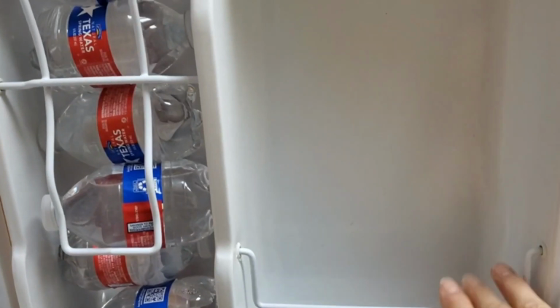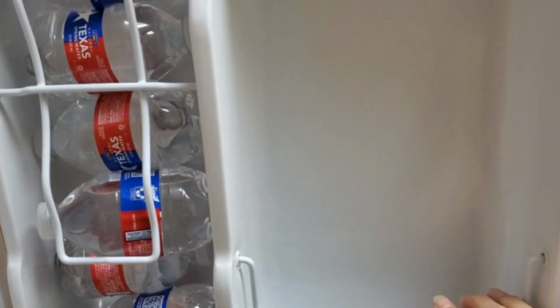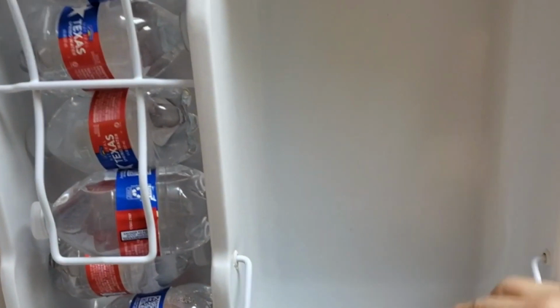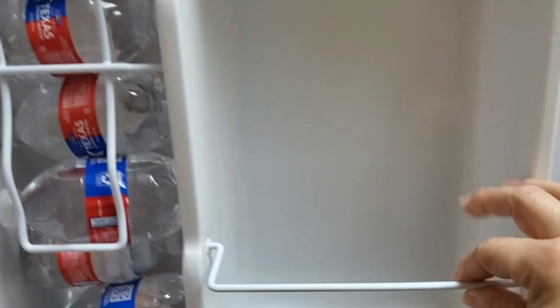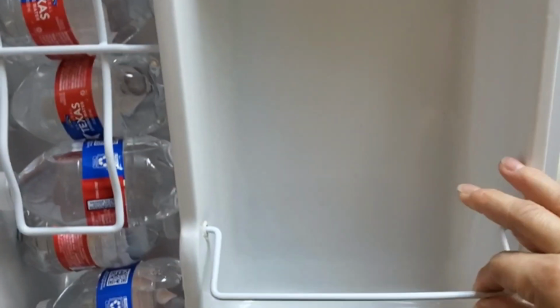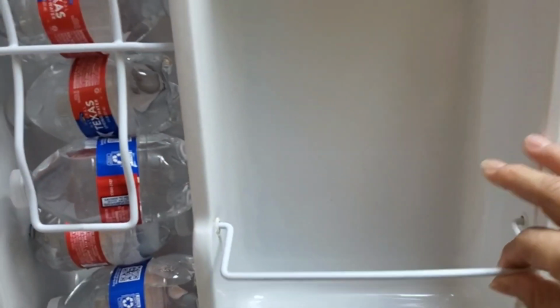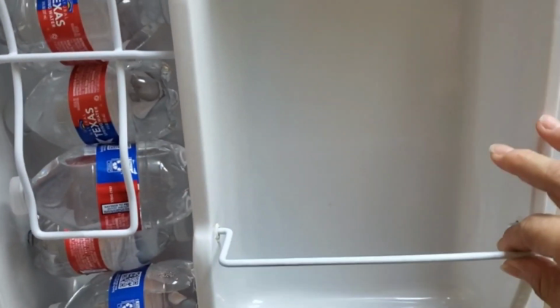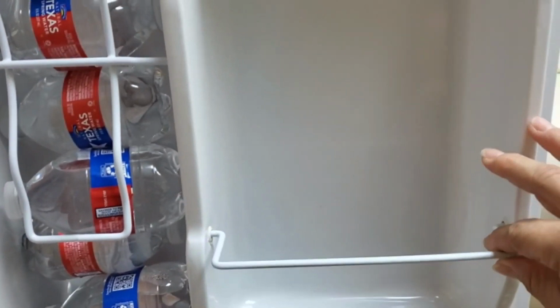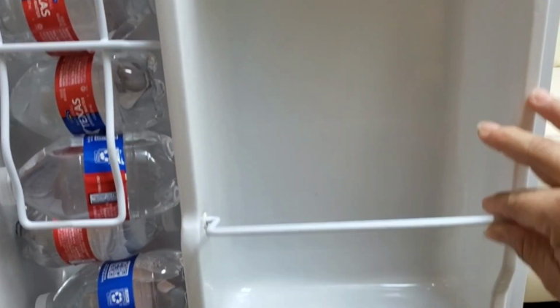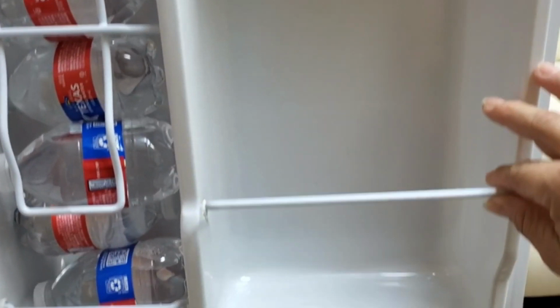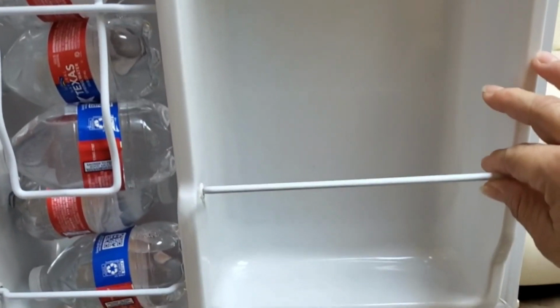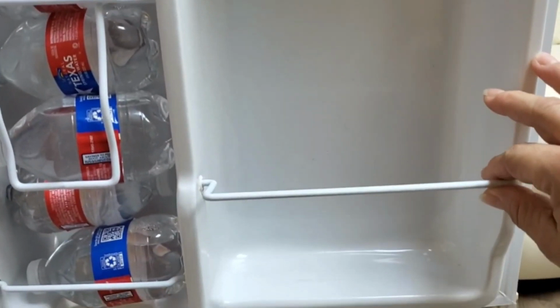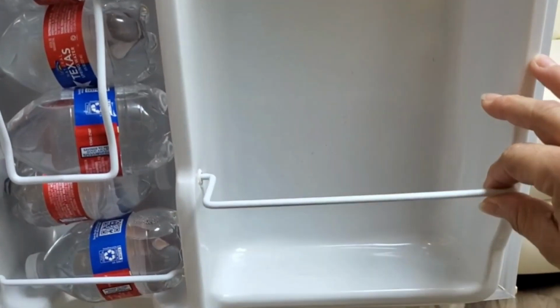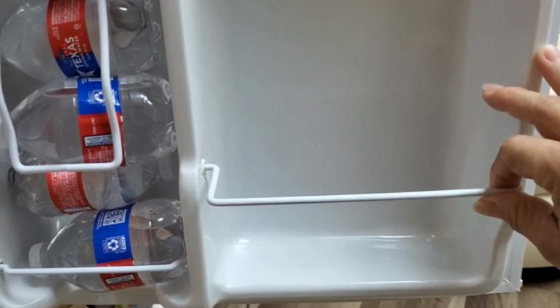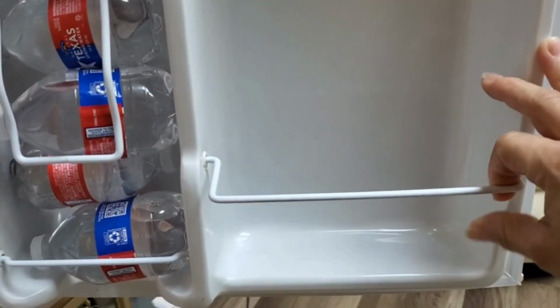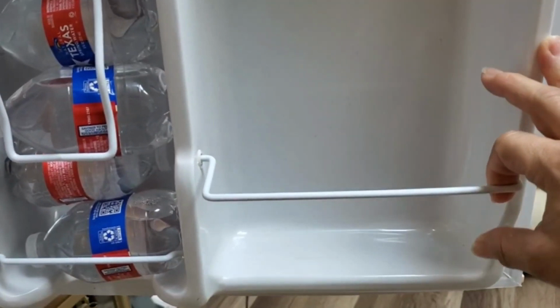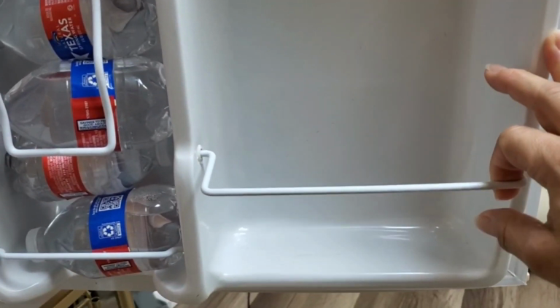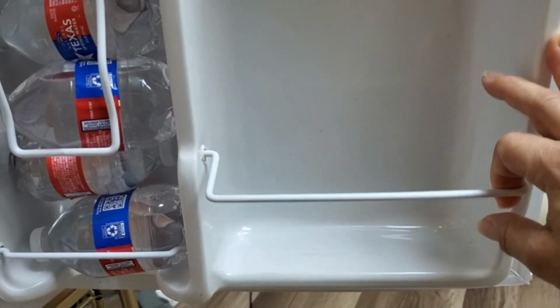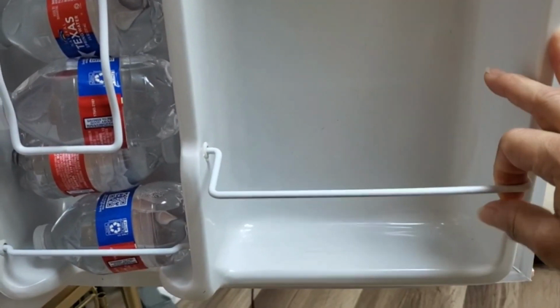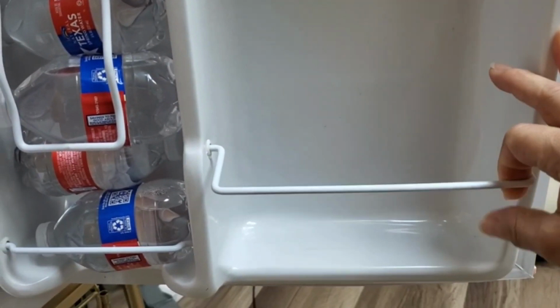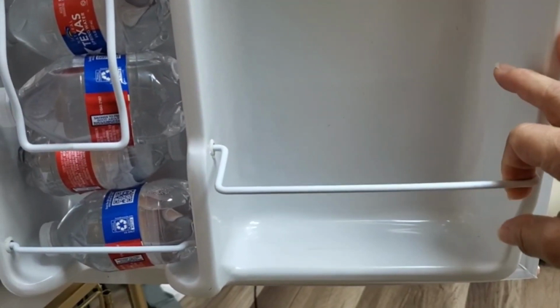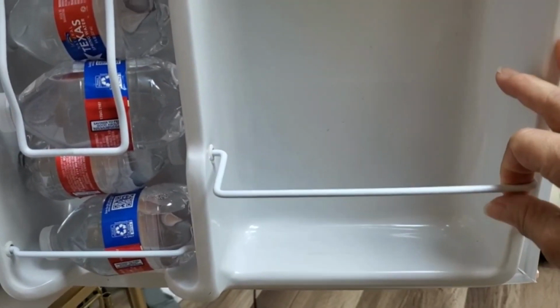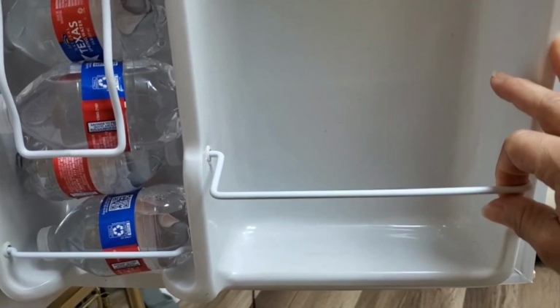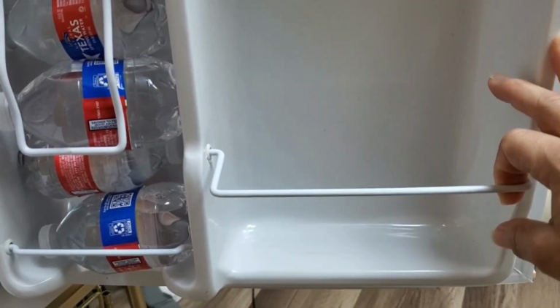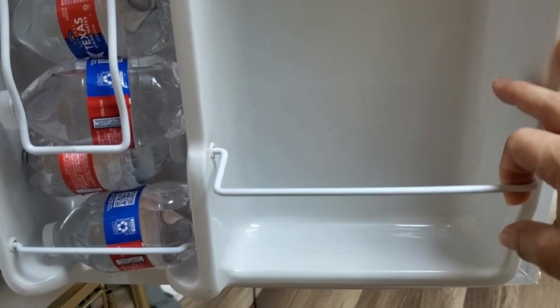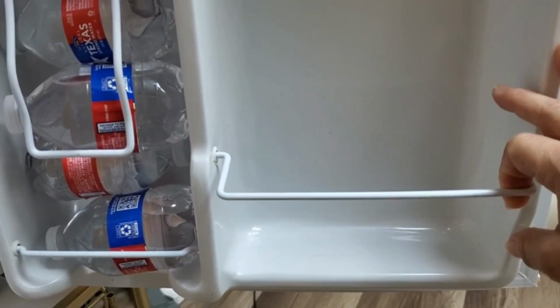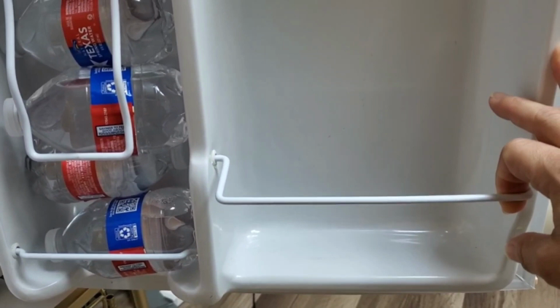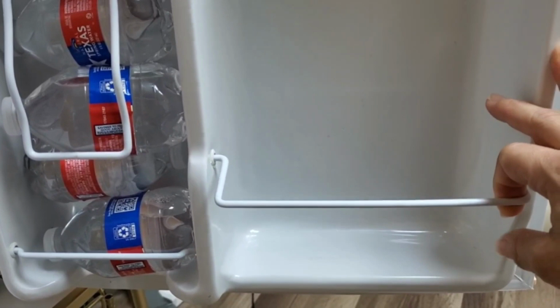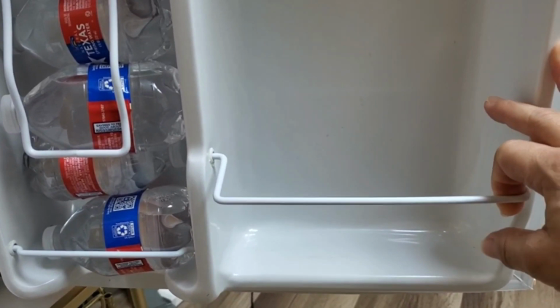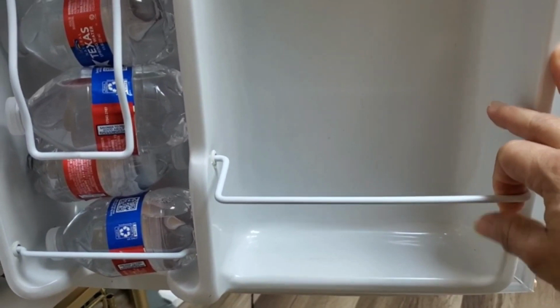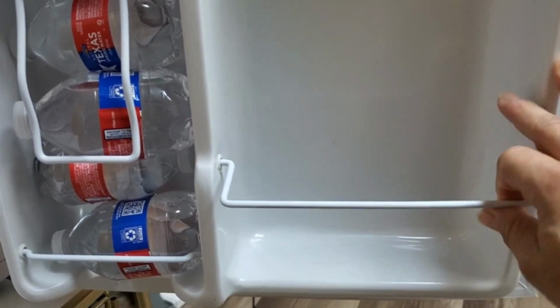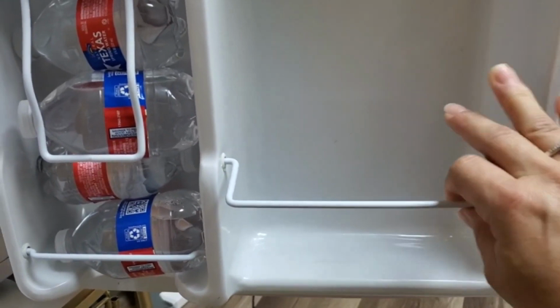Both of them are fantastic for either a dorm or an office. You just need to decide if you want a single door or the two-door style.